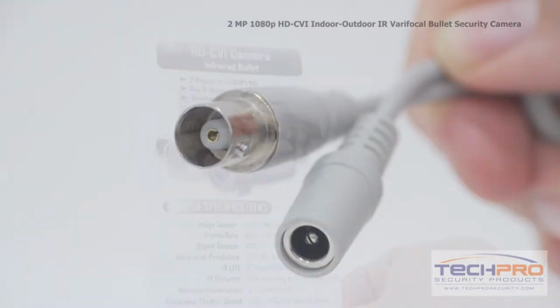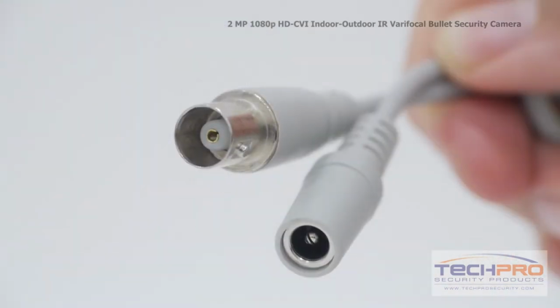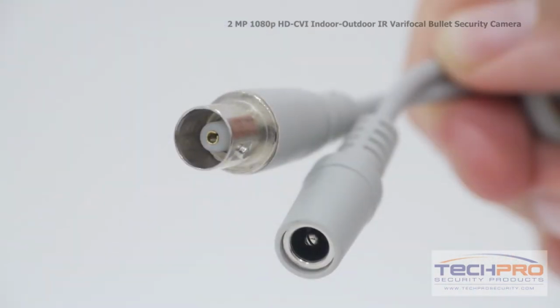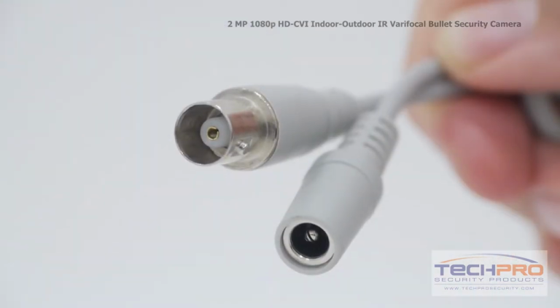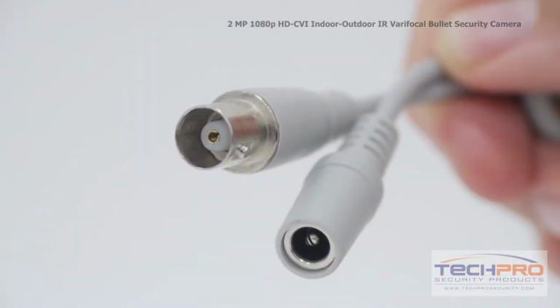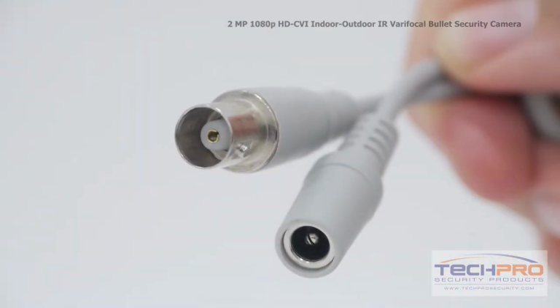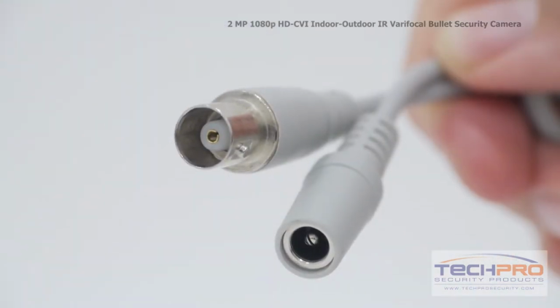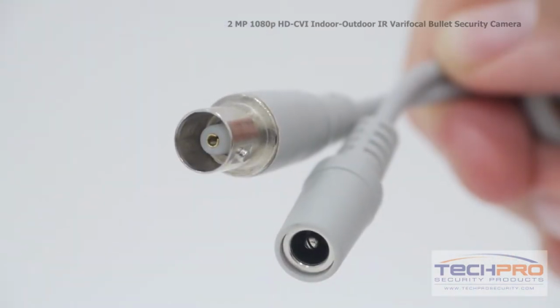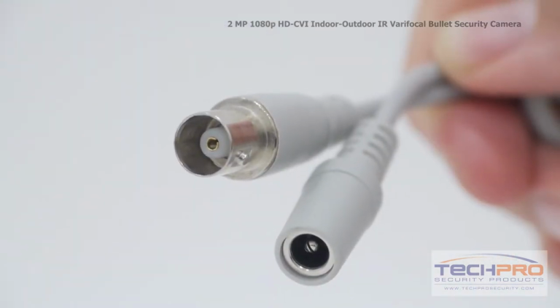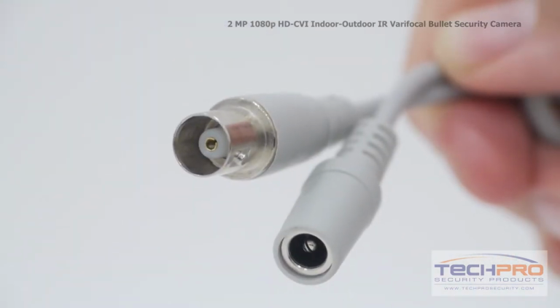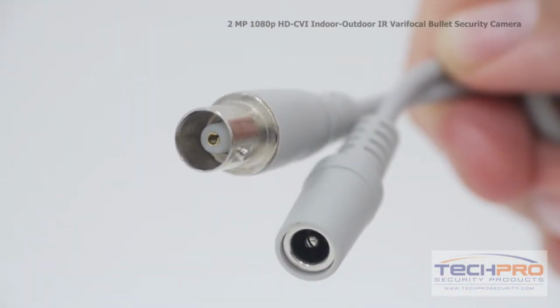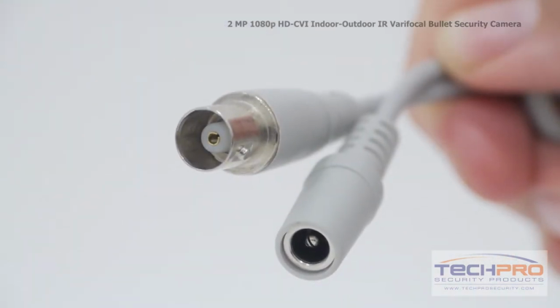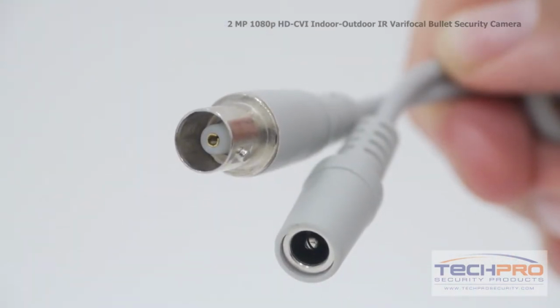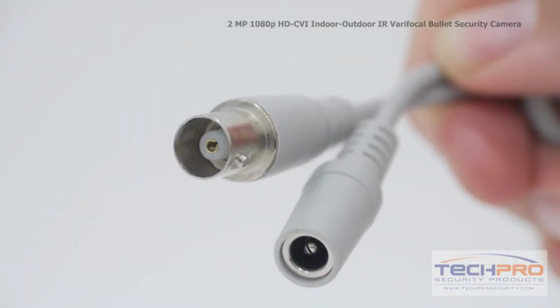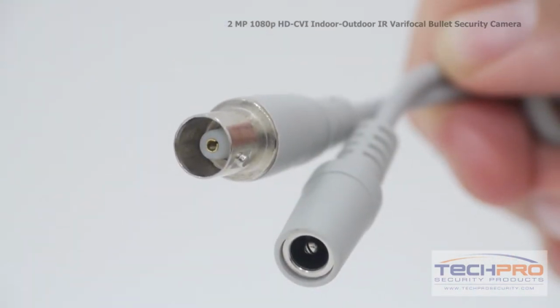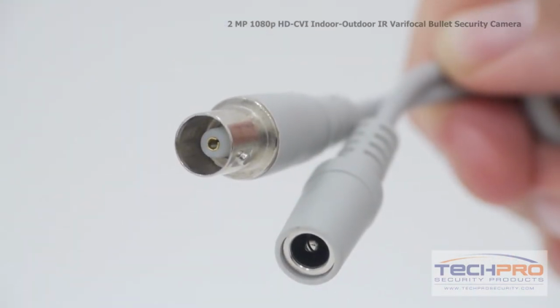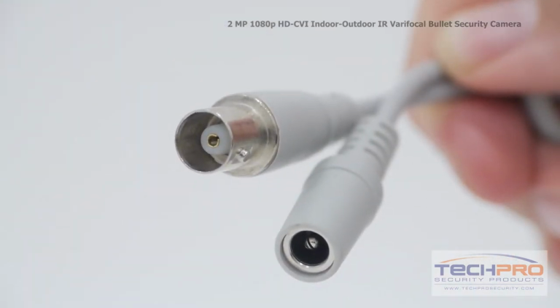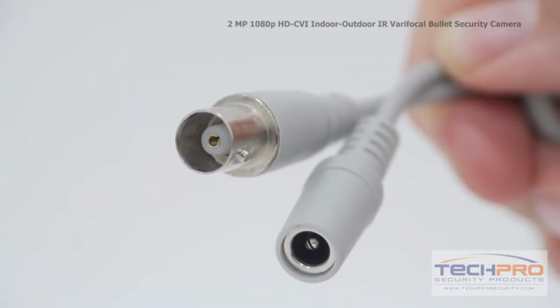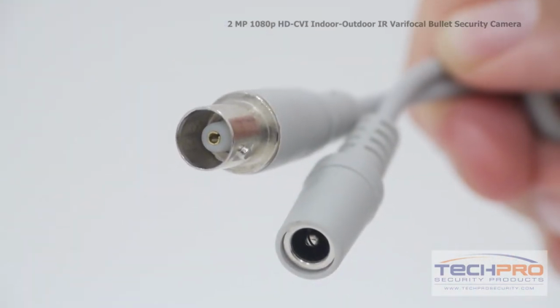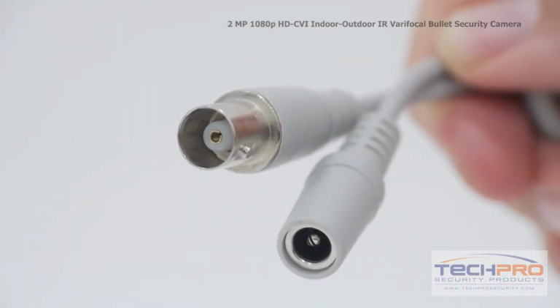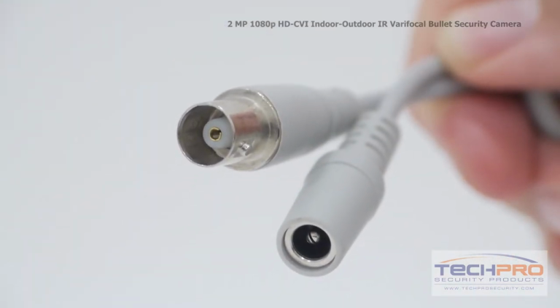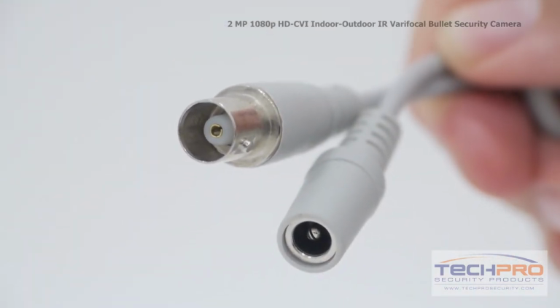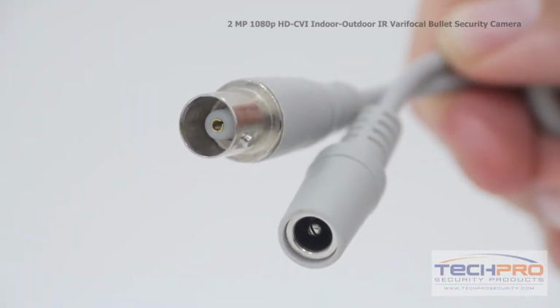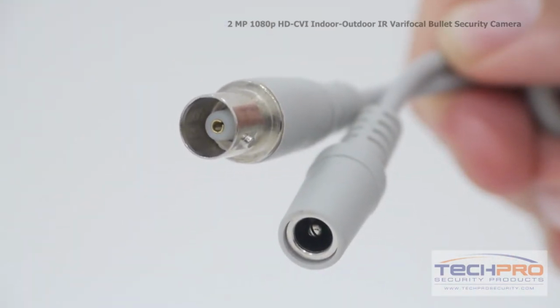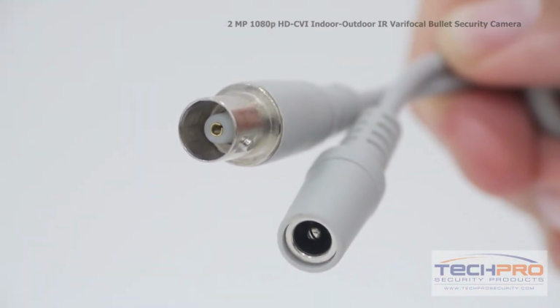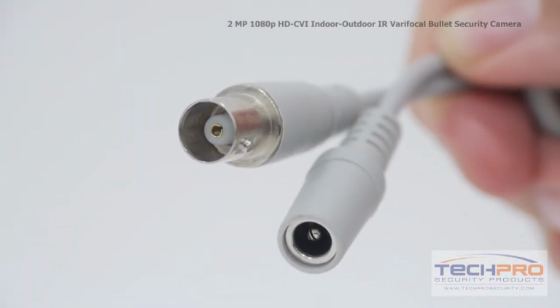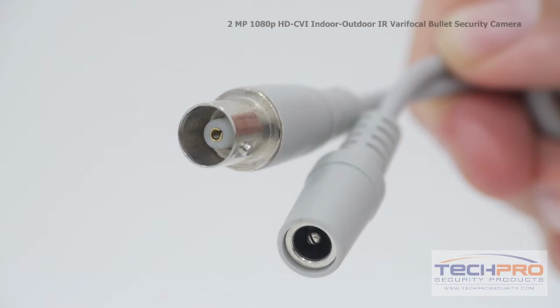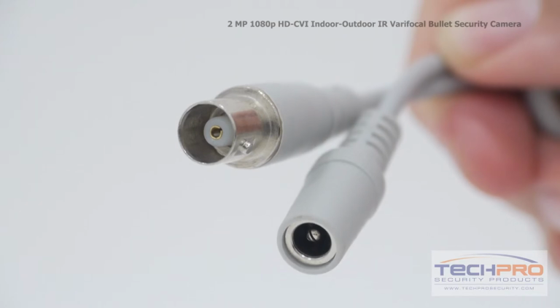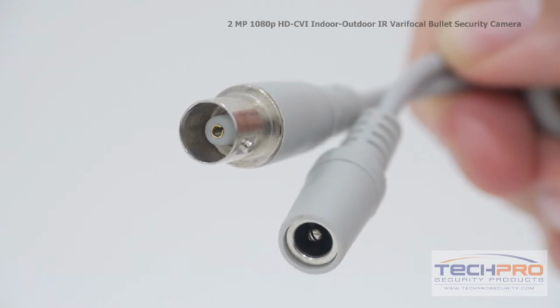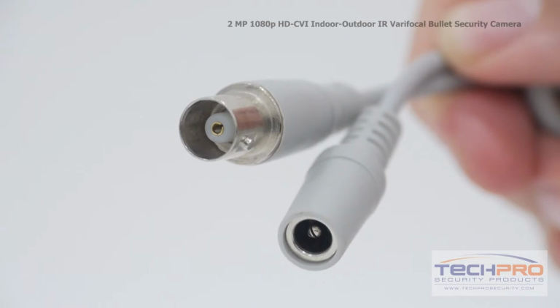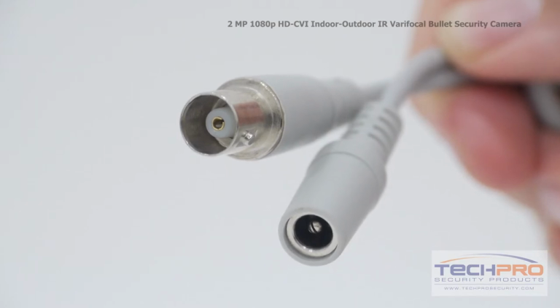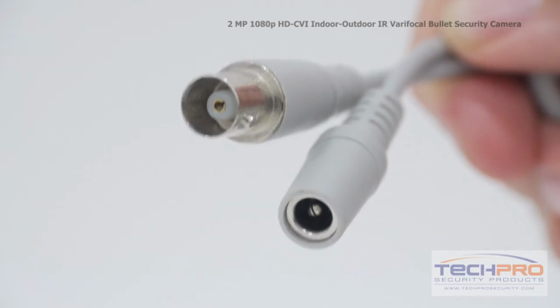Attached to the camera, you'll find the HDCVI video connector and the 12 volt DC power connector.